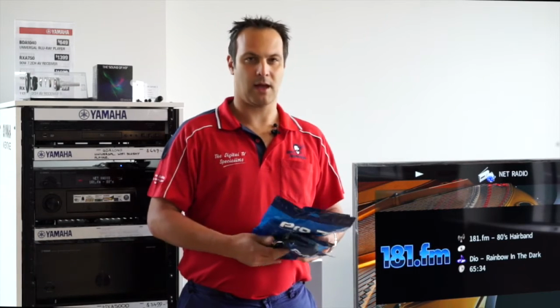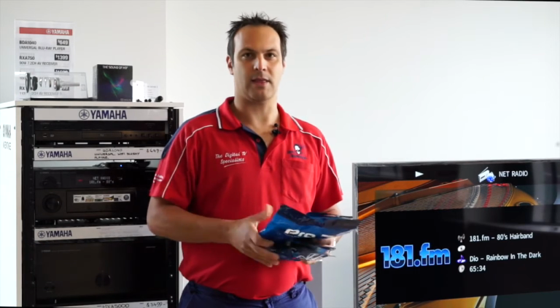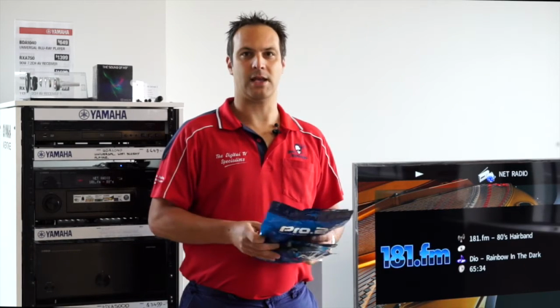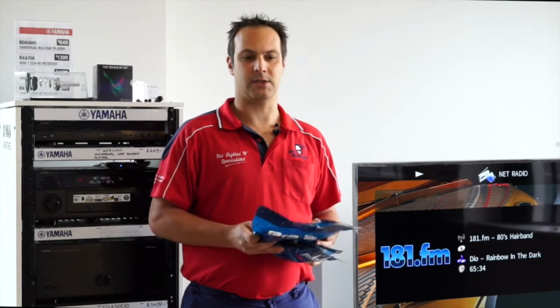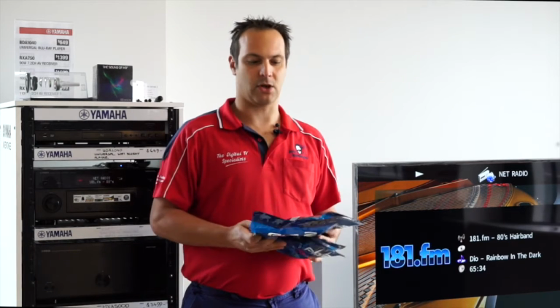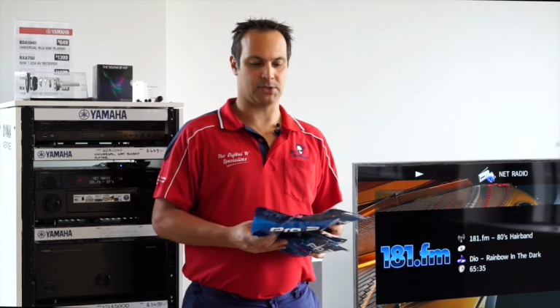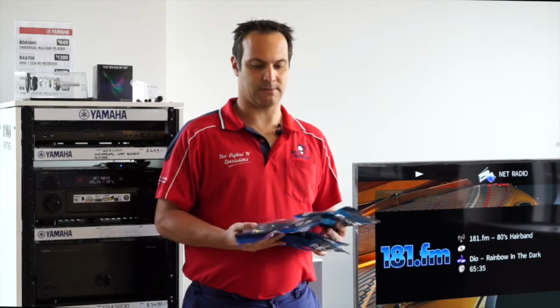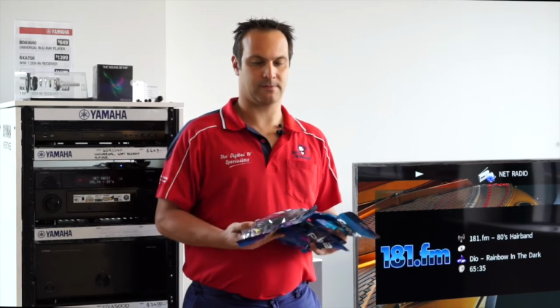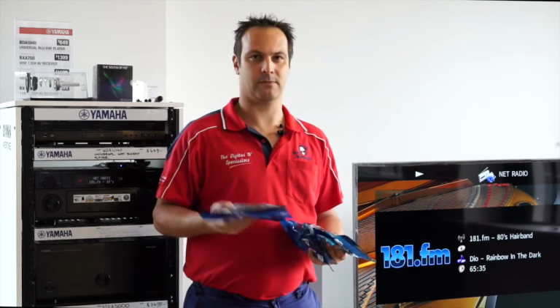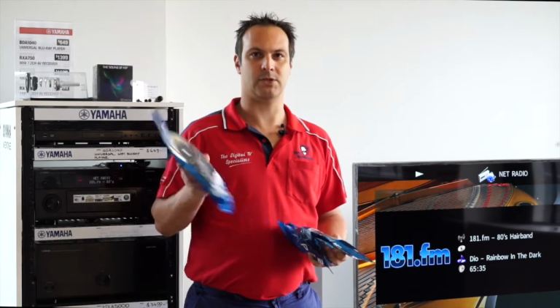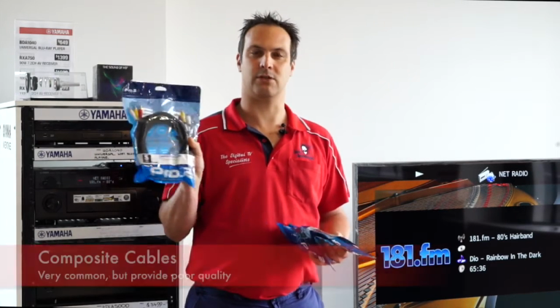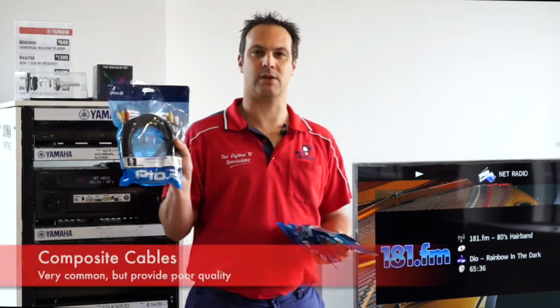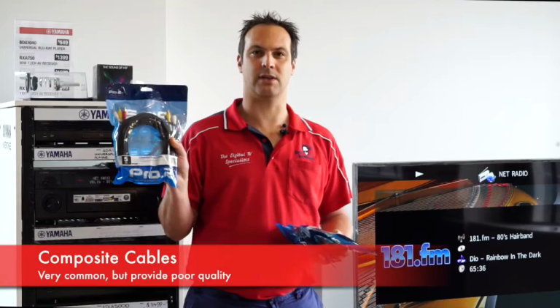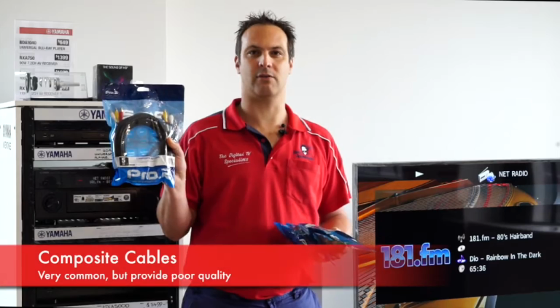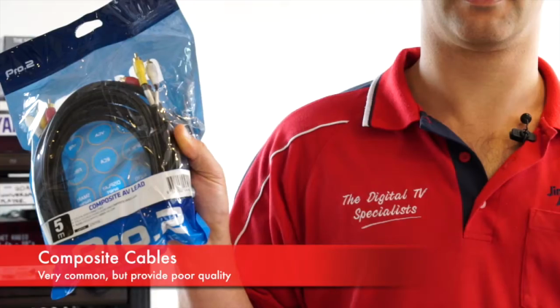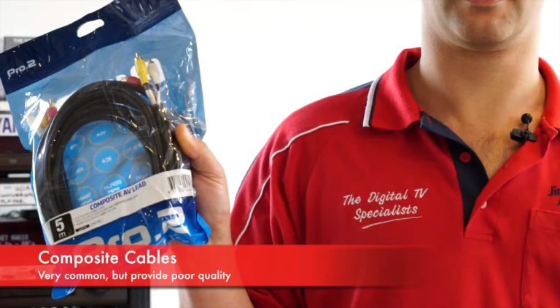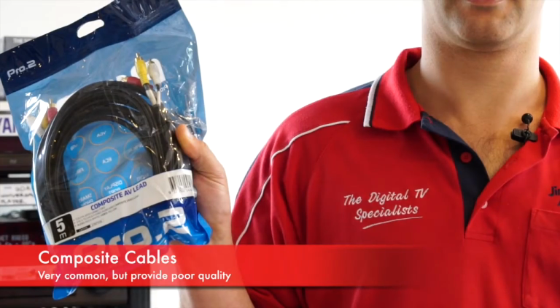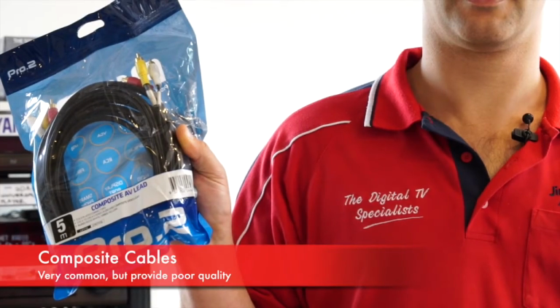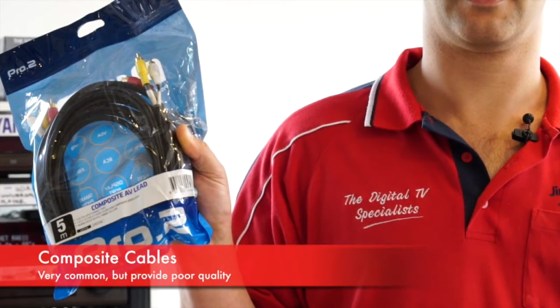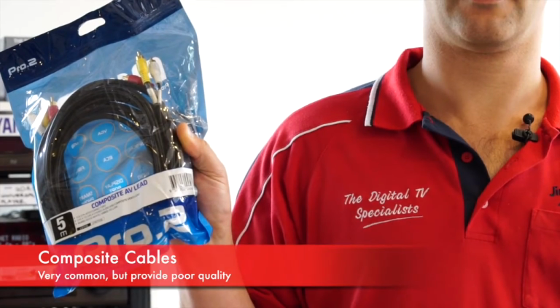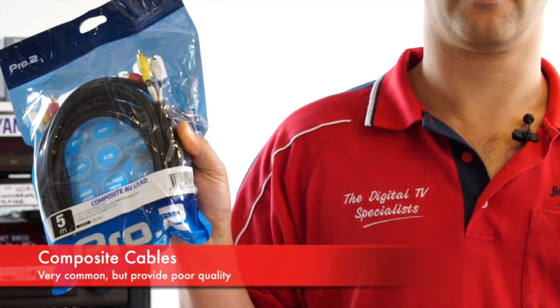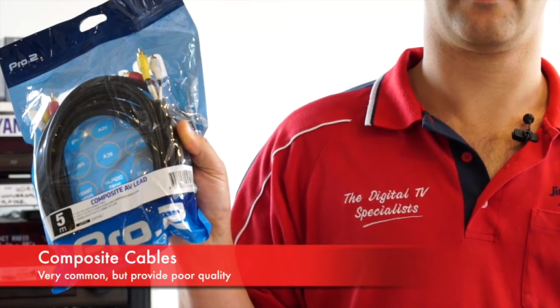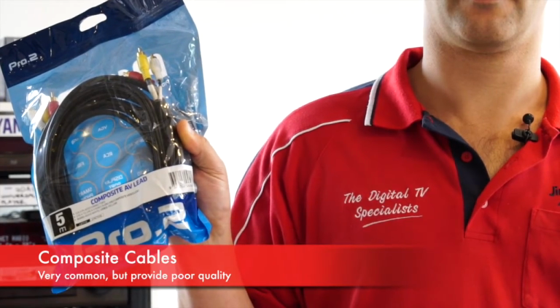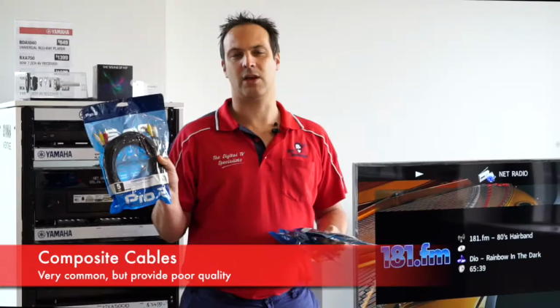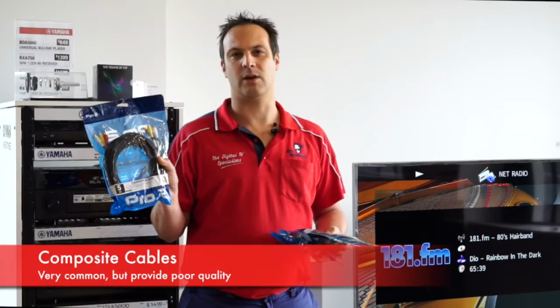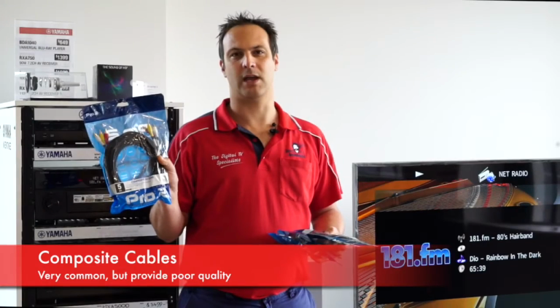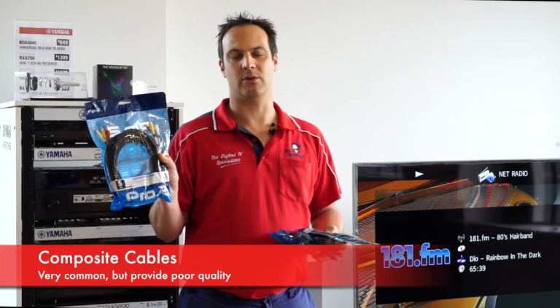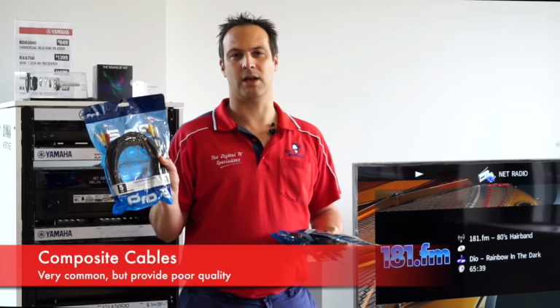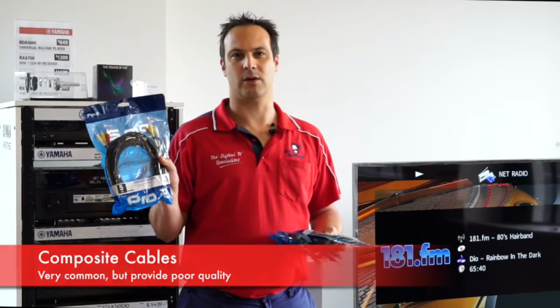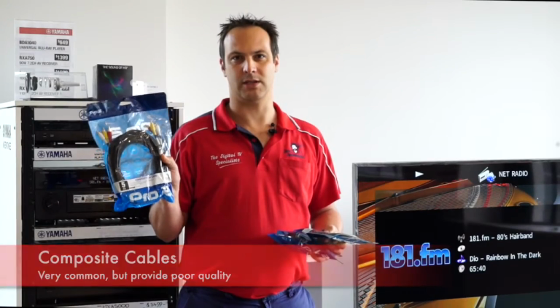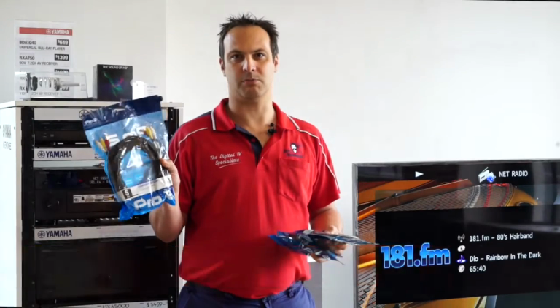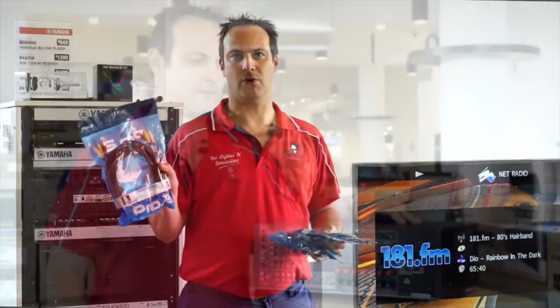And the last one is Composite, which are the three — yellow, red and white — the most common one we see. The video quality and audio quality is poor.